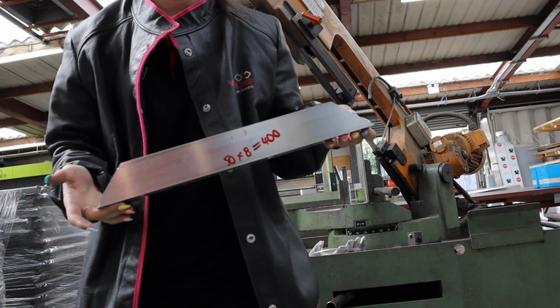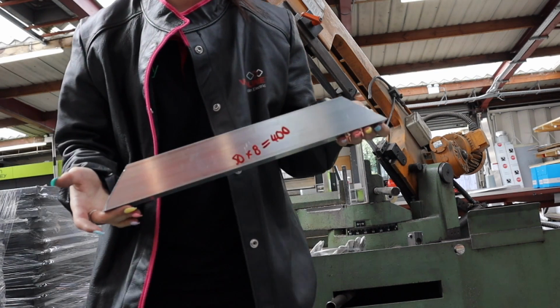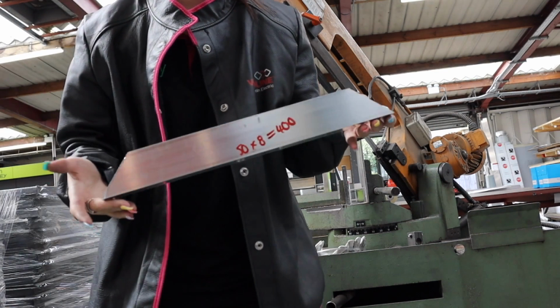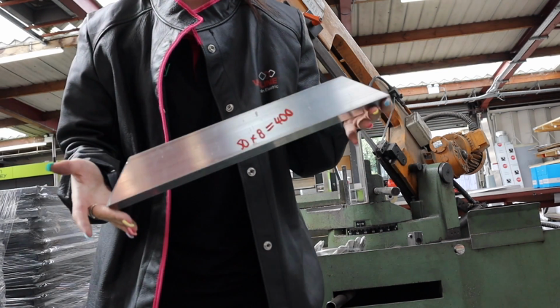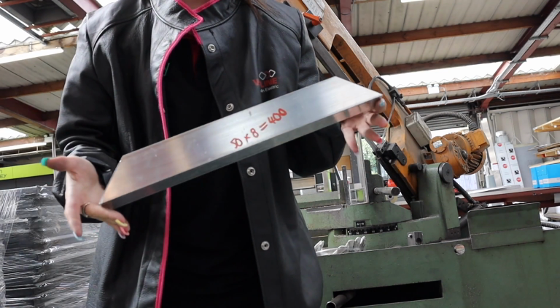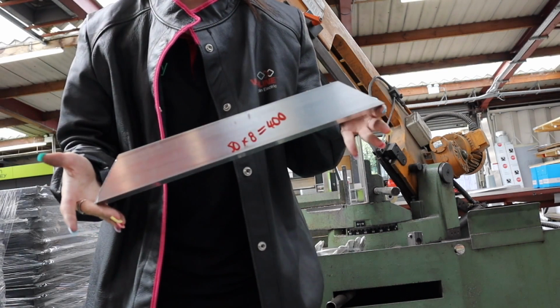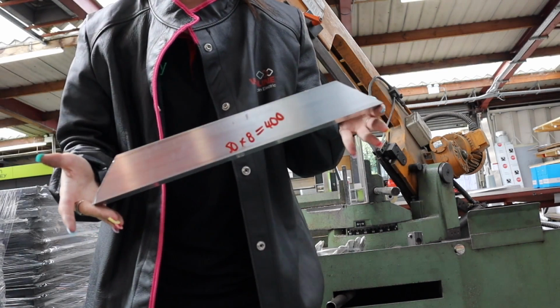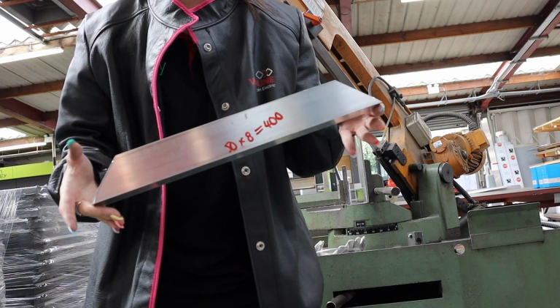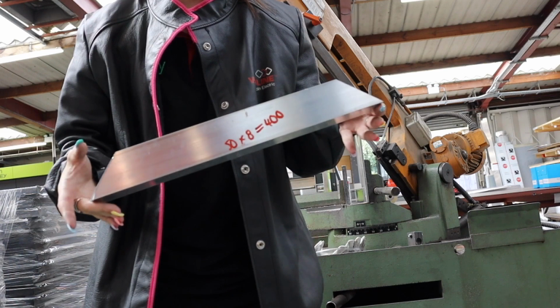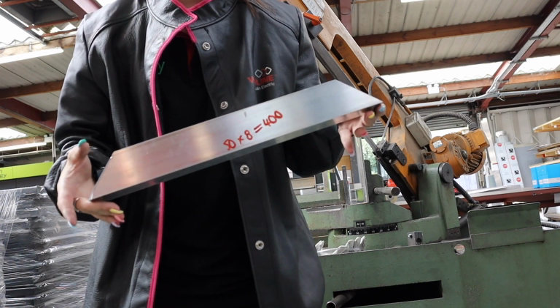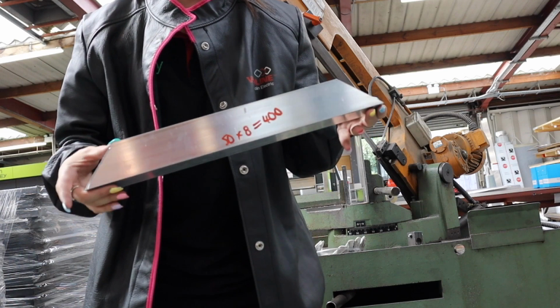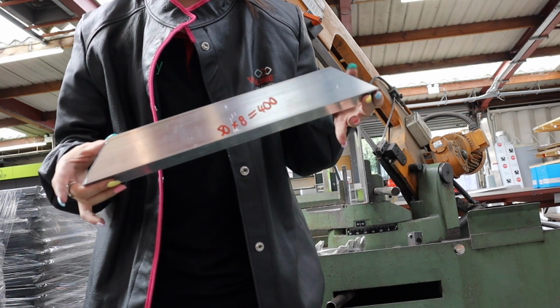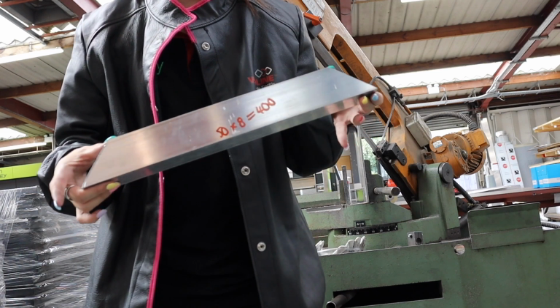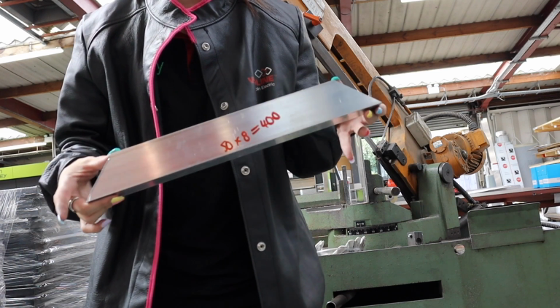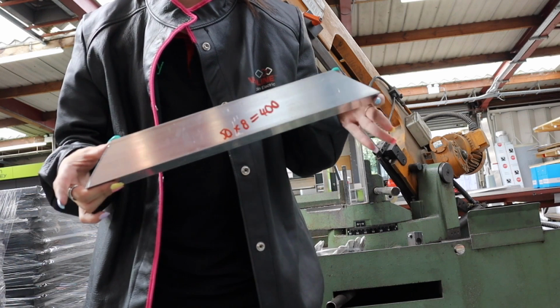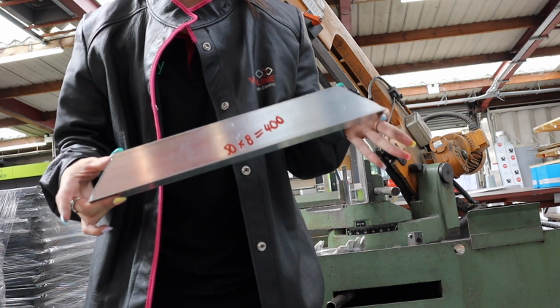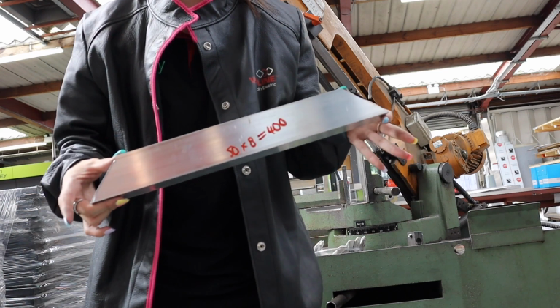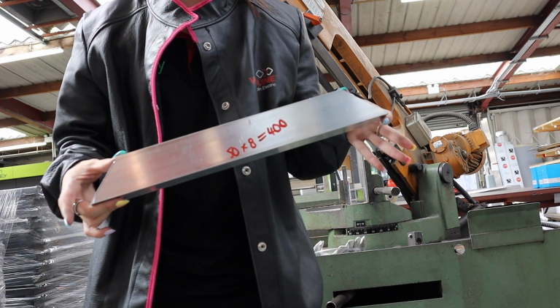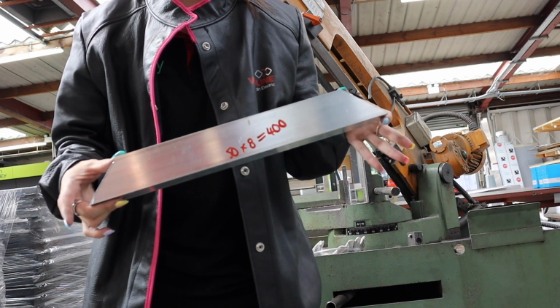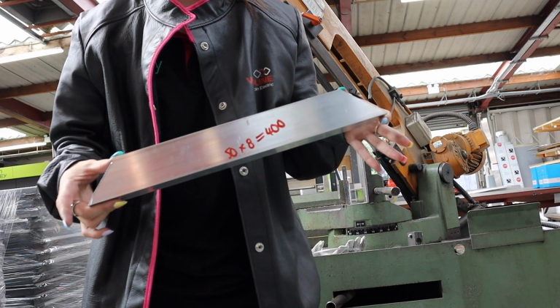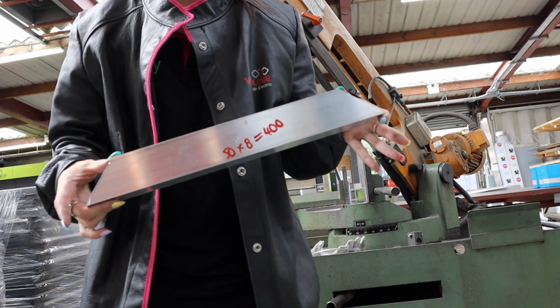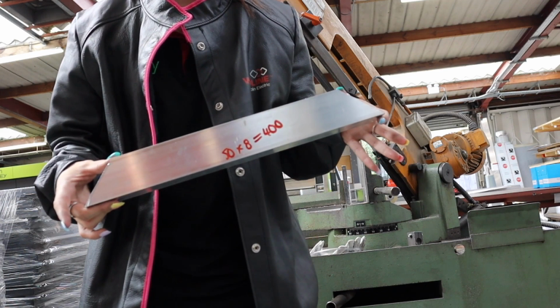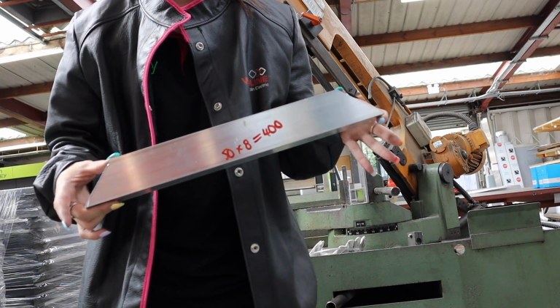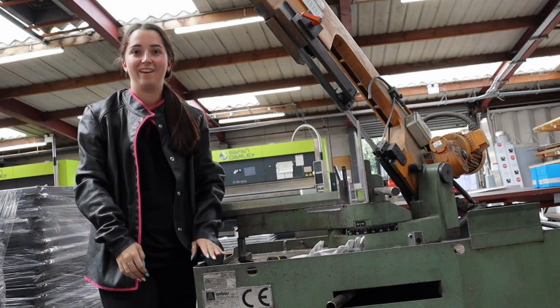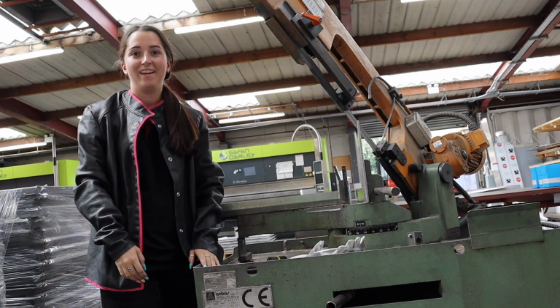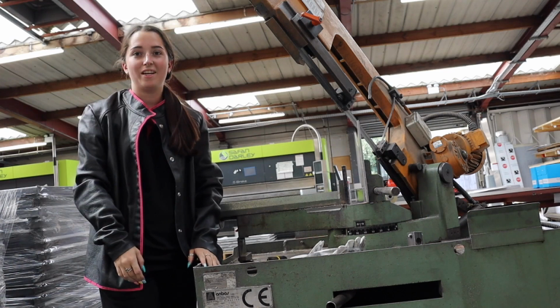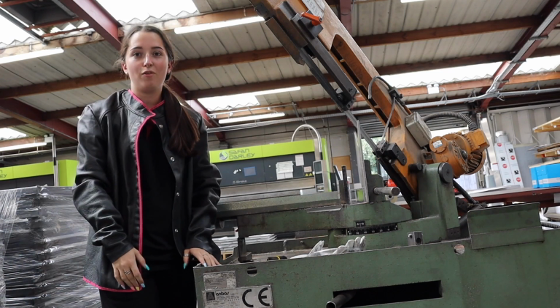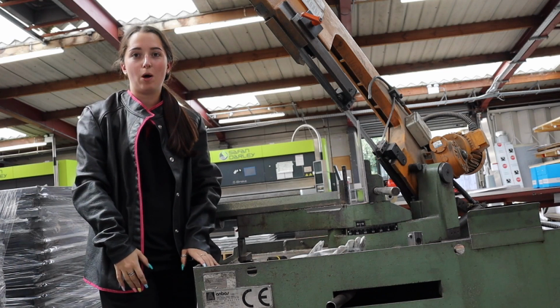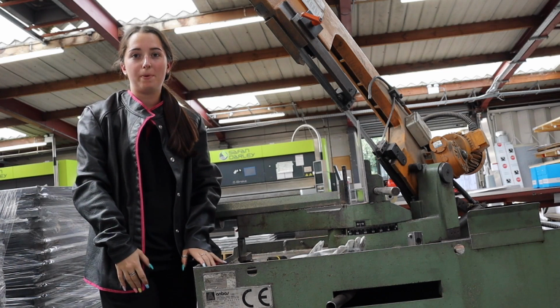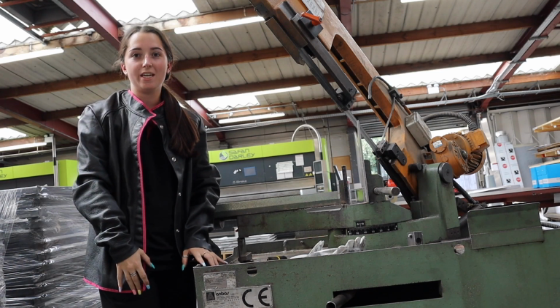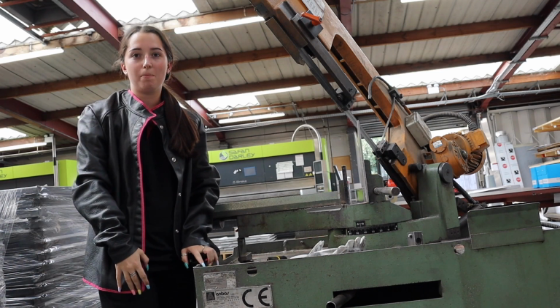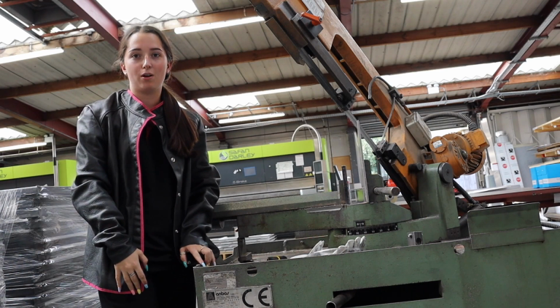Now I'm going to check the measurement and check the angle I've just cut. Perfect — so that's Part A done. We're going to need 12 of those.